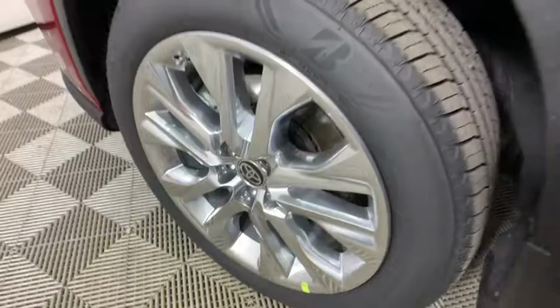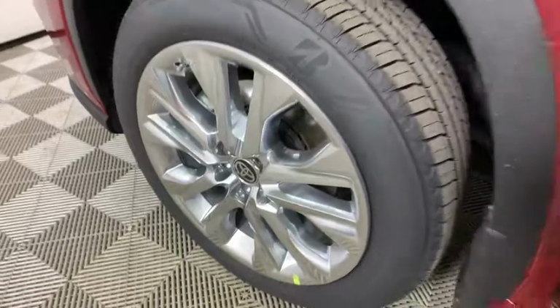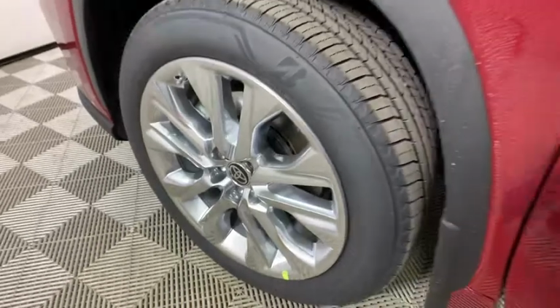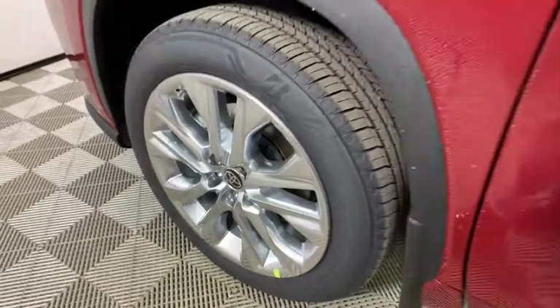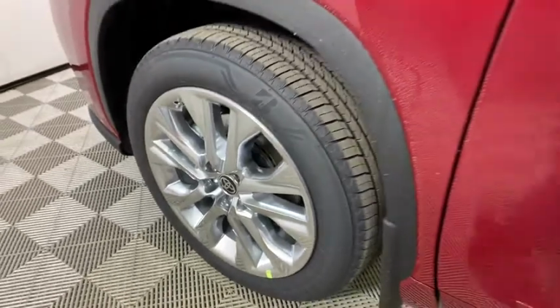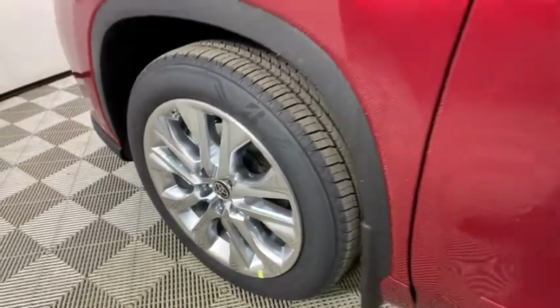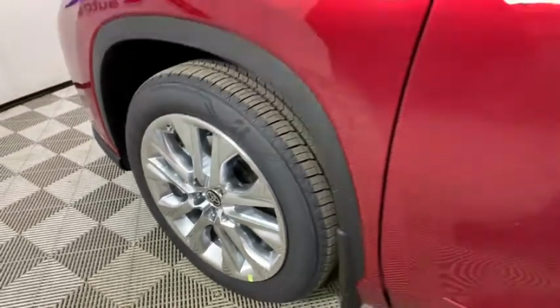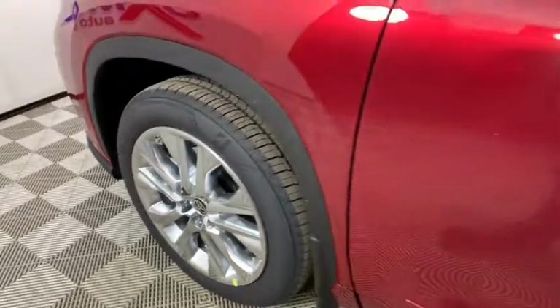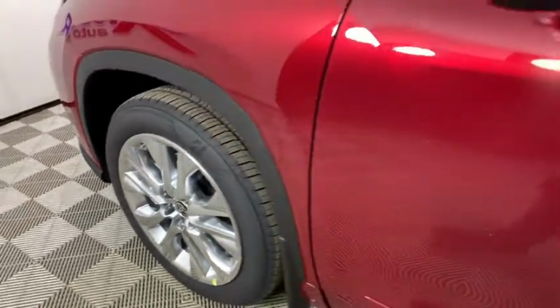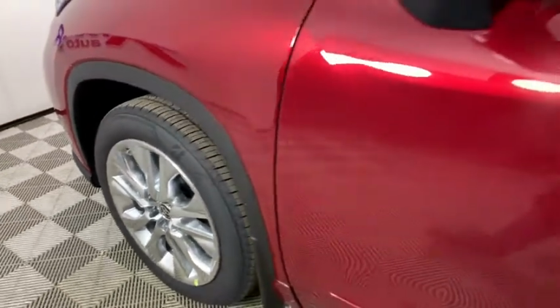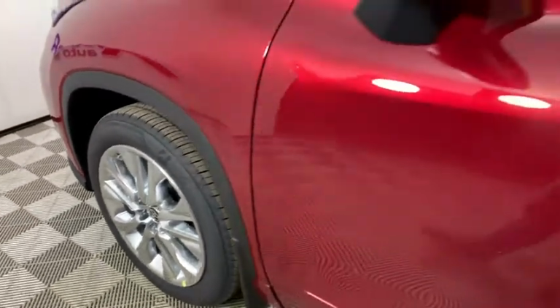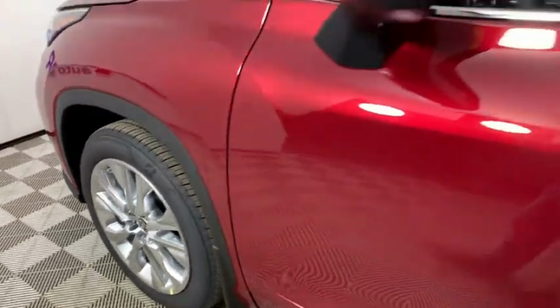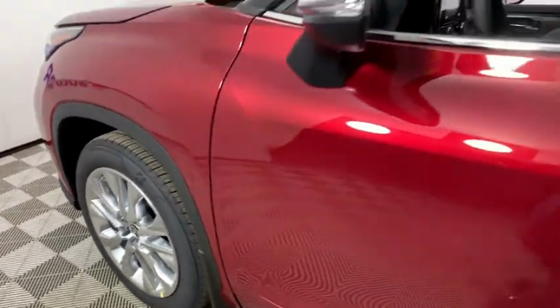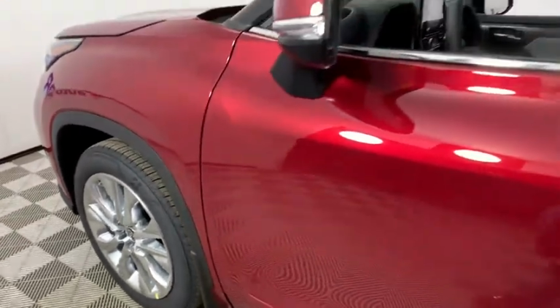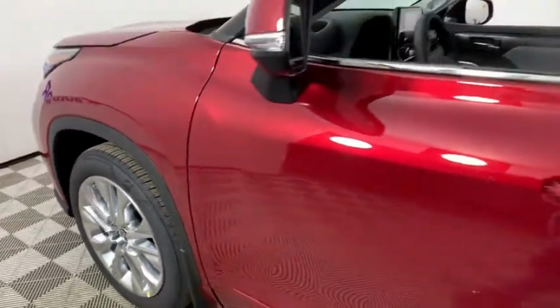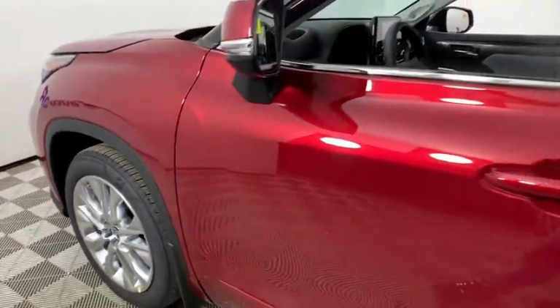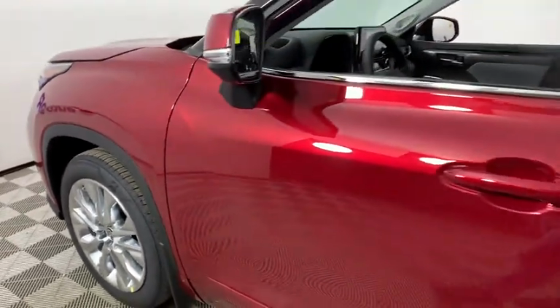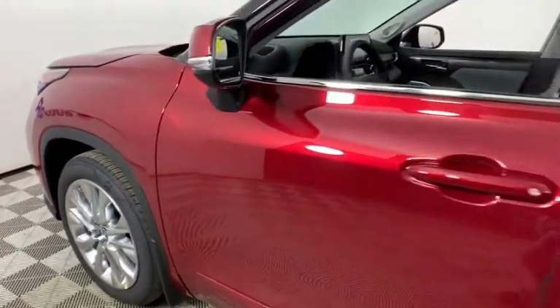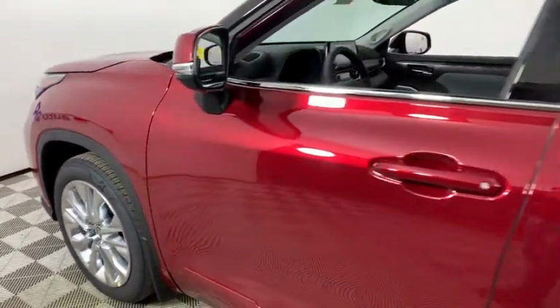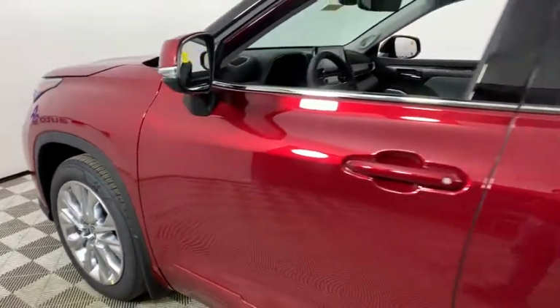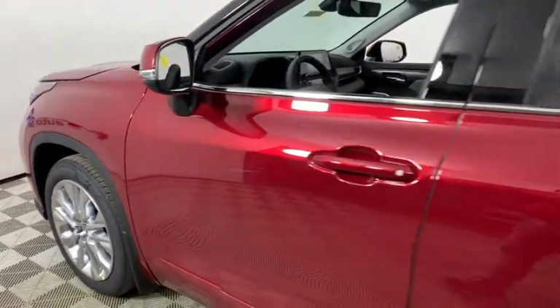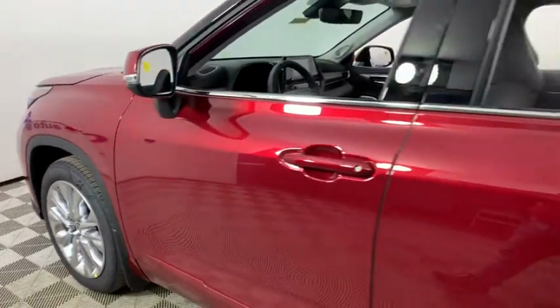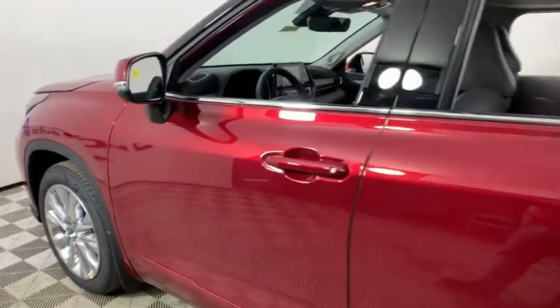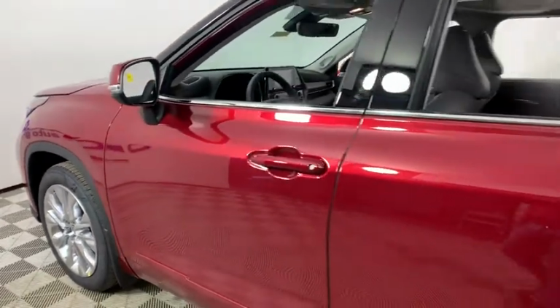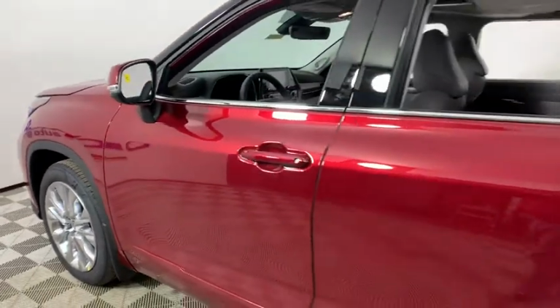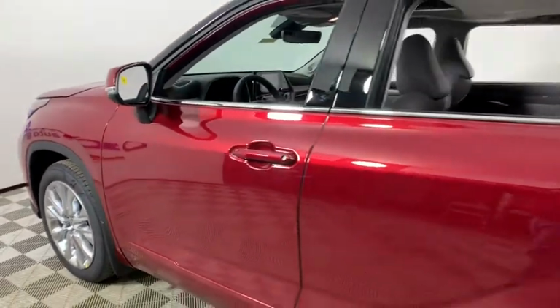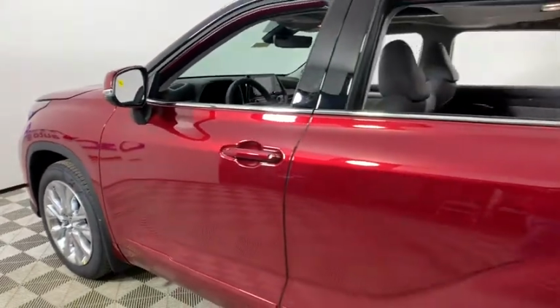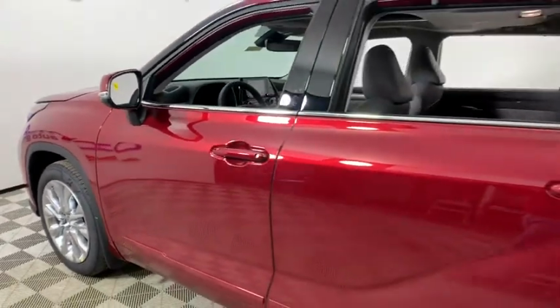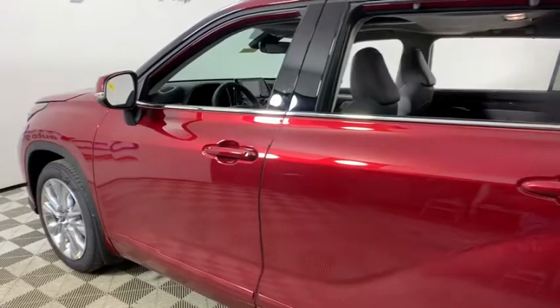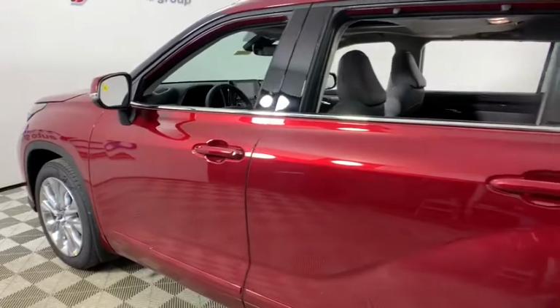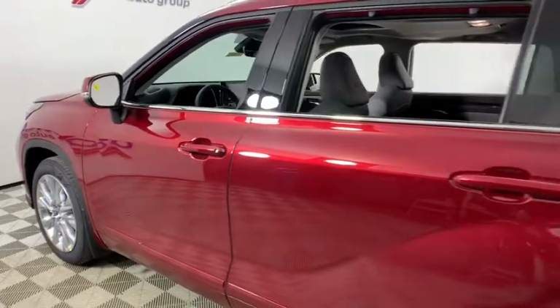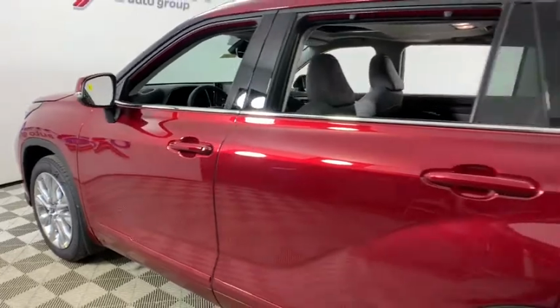Come test drive the 2020 Toyota Highlander. The Highlander is the SUV that's thought of everything.